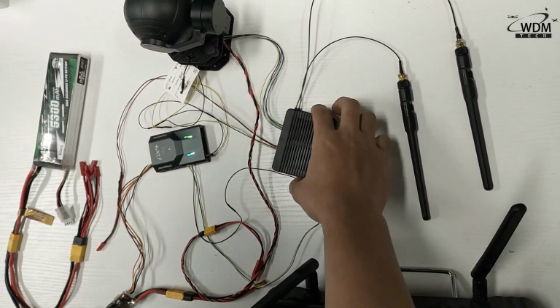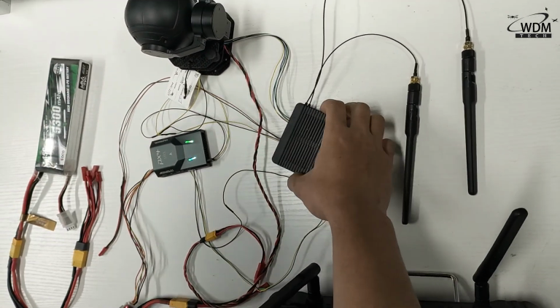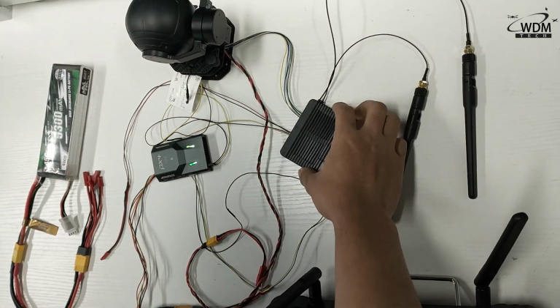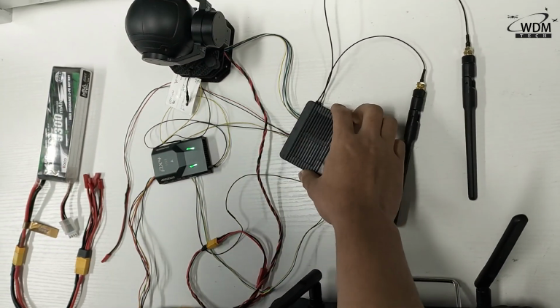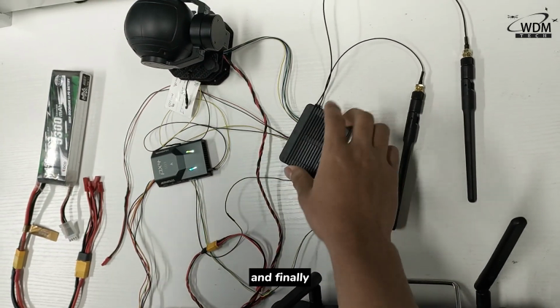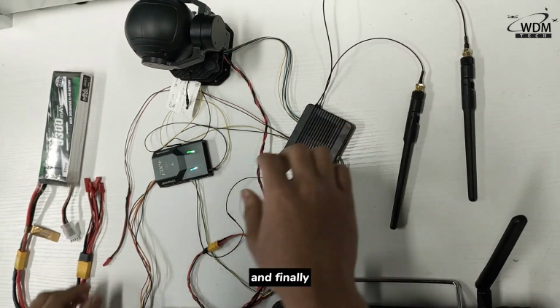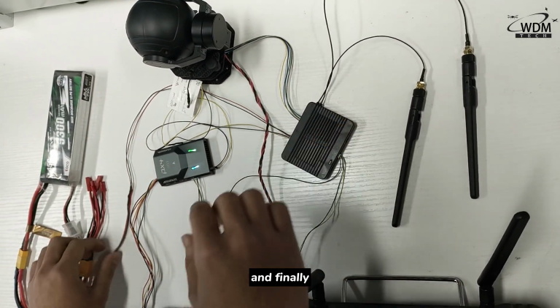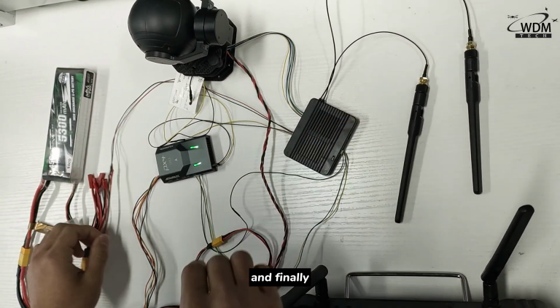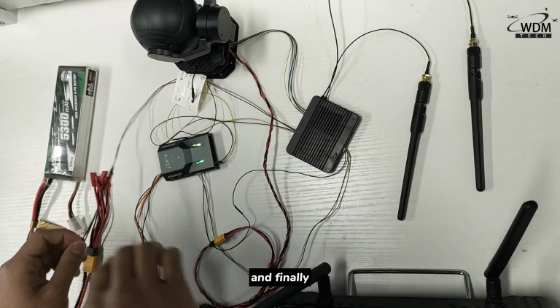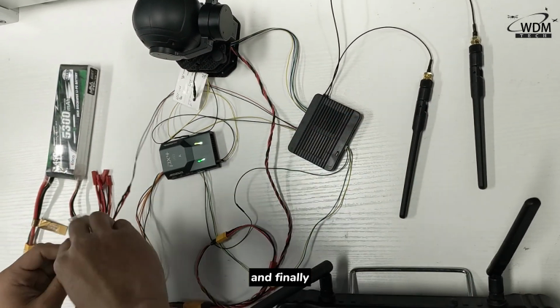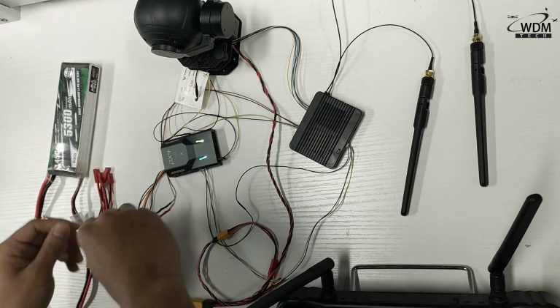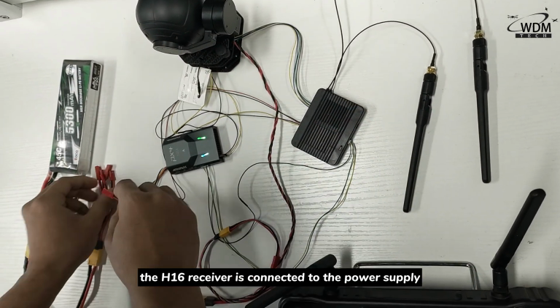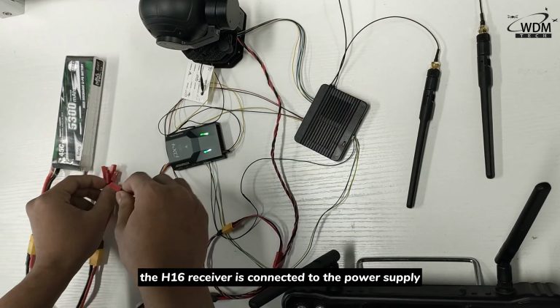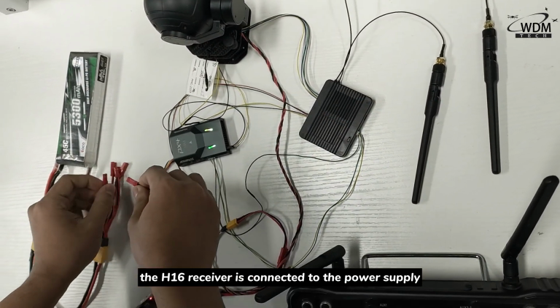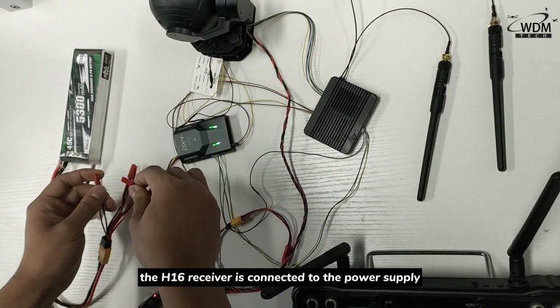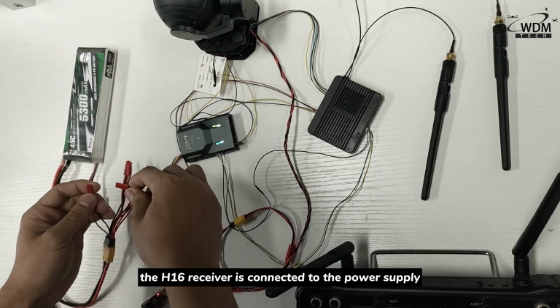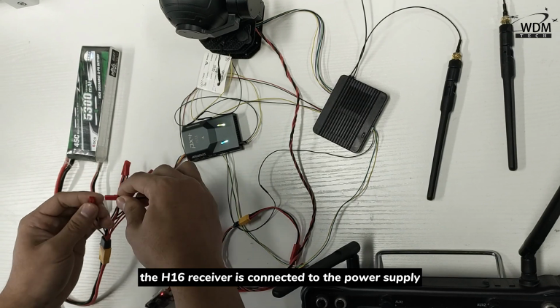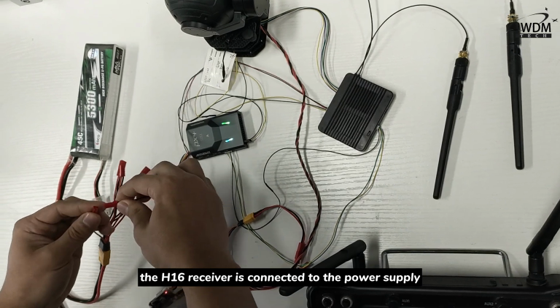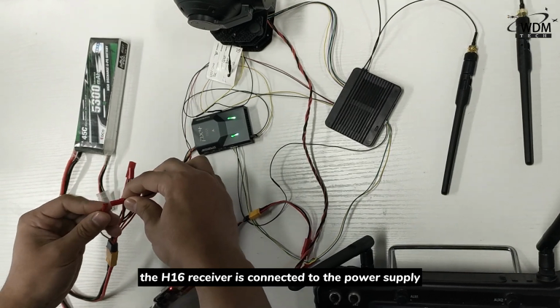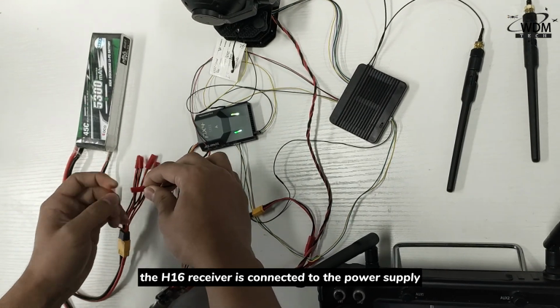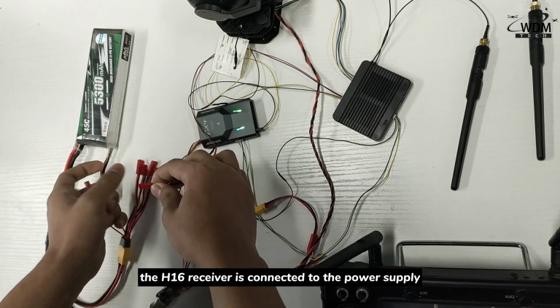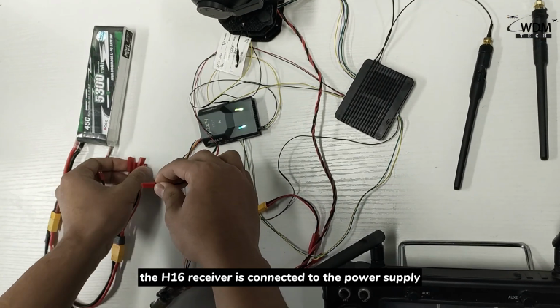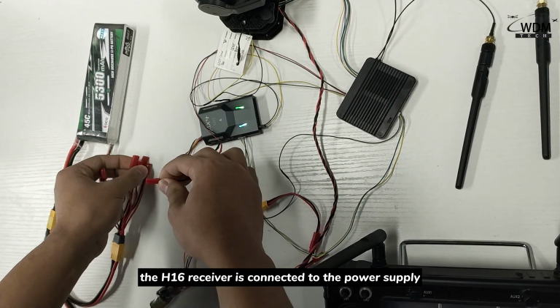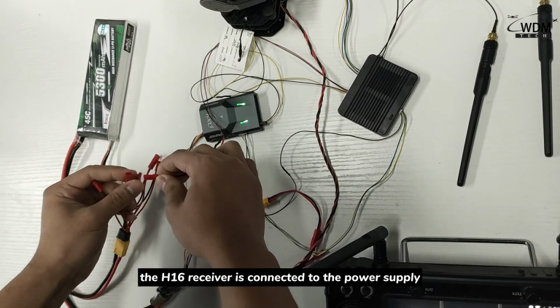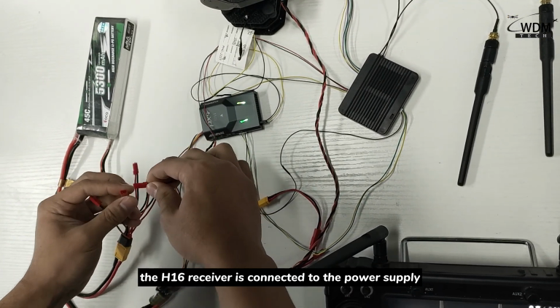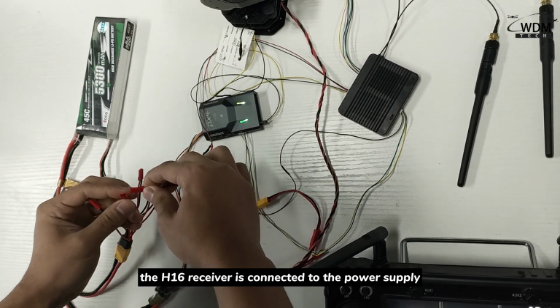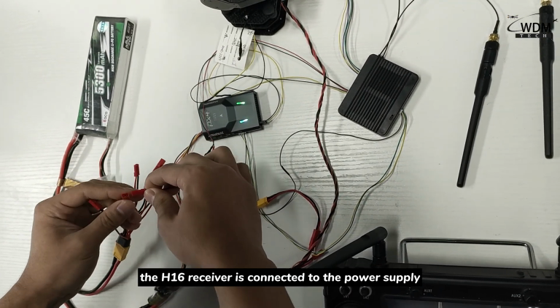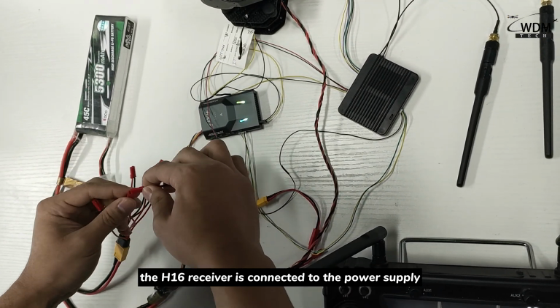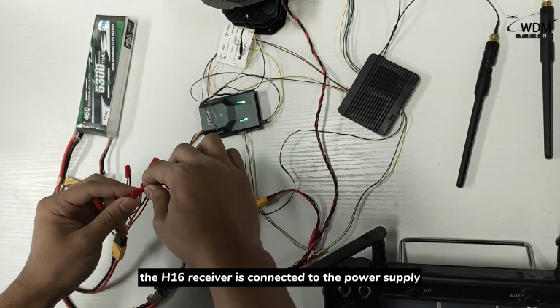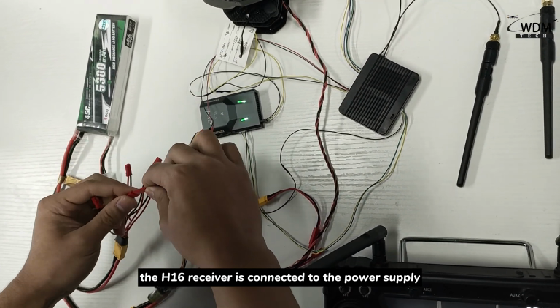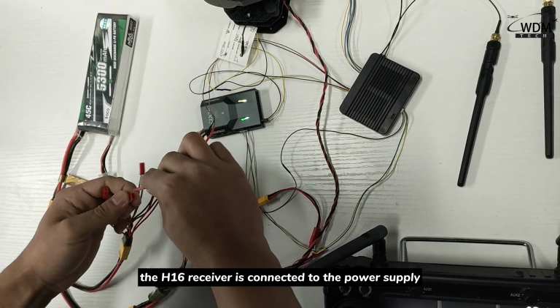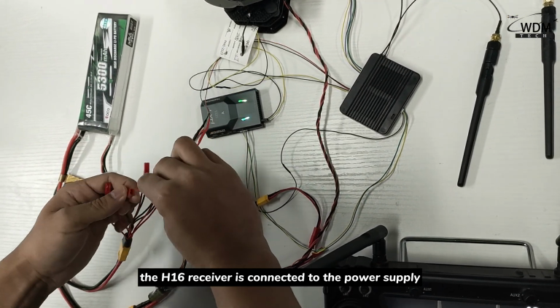And finally, the H16 receiver is connected to the power supply.